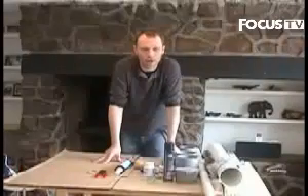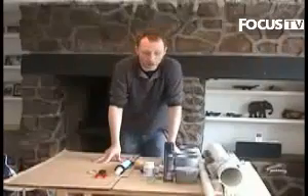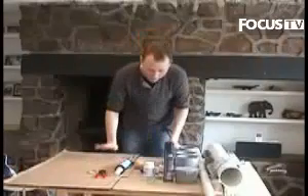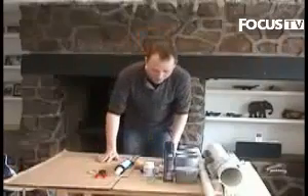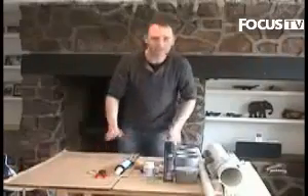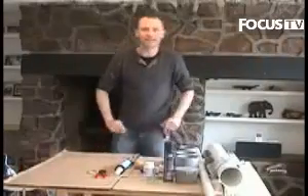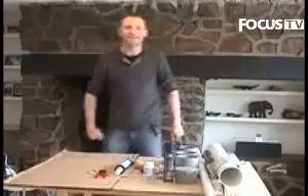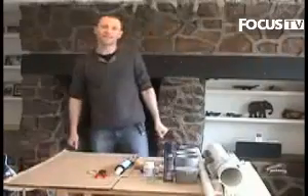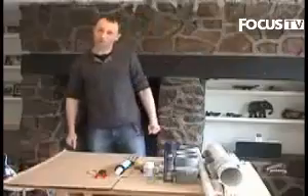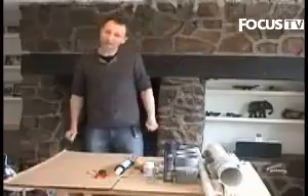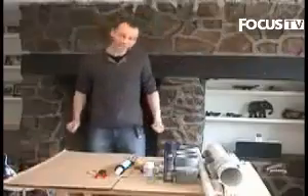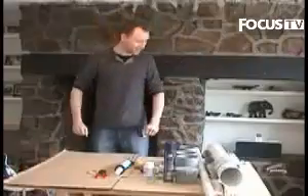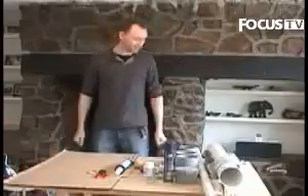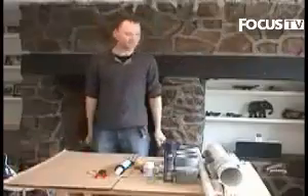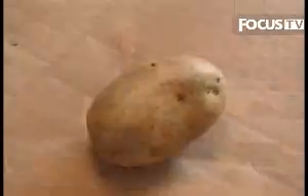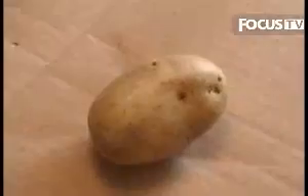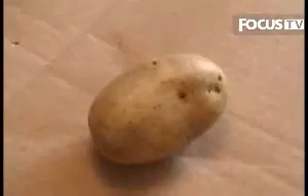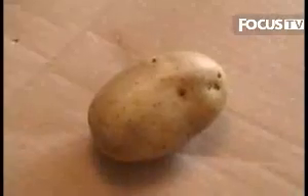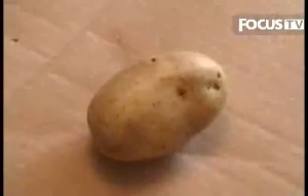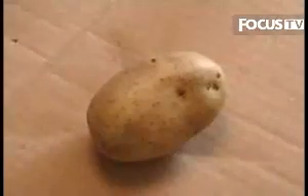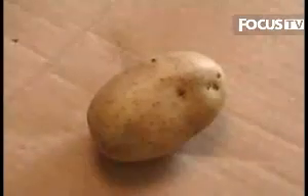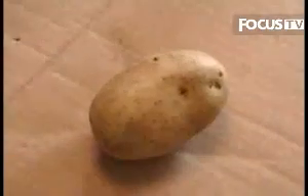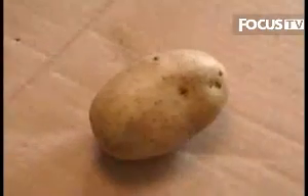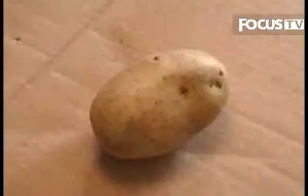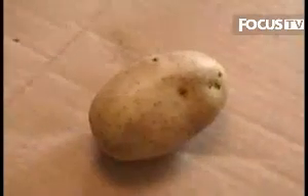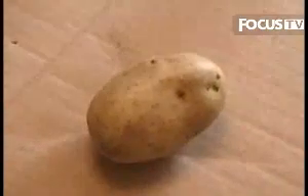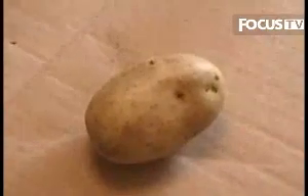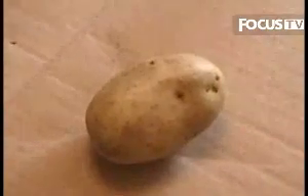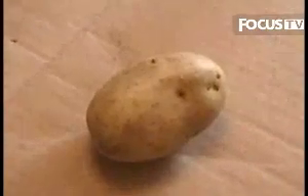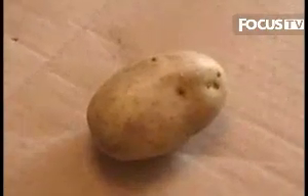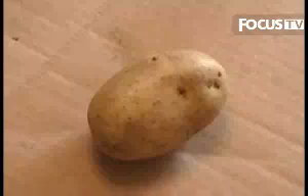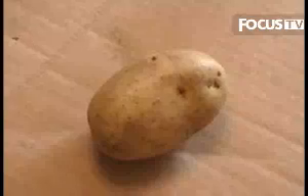Right, that's it, let's get on and build it! So here's what you're going to need to build your potato bazooka.